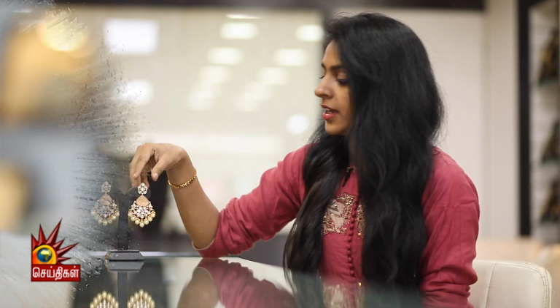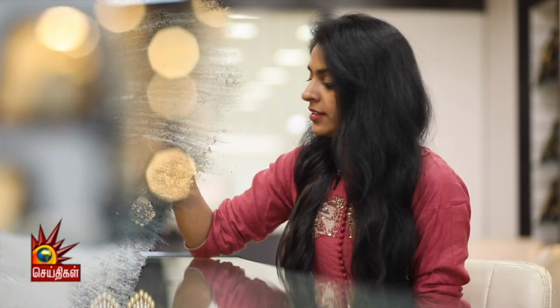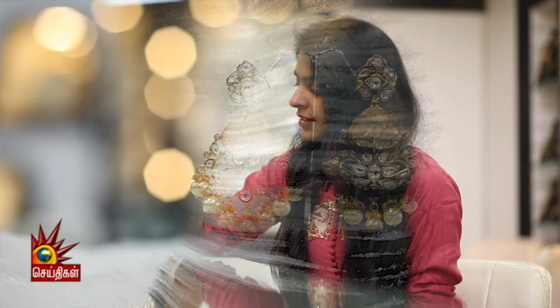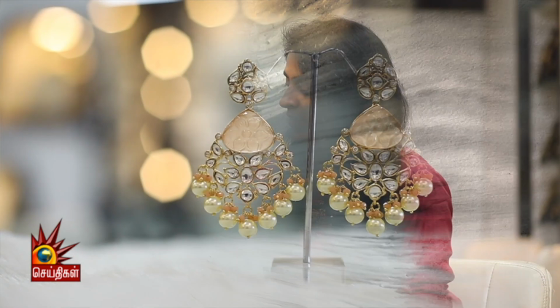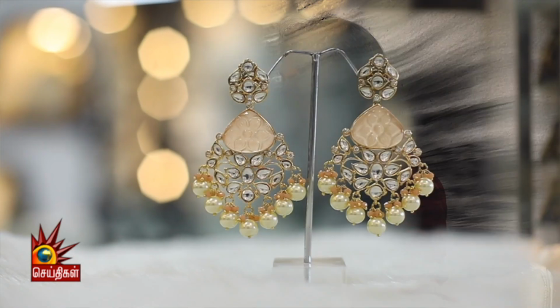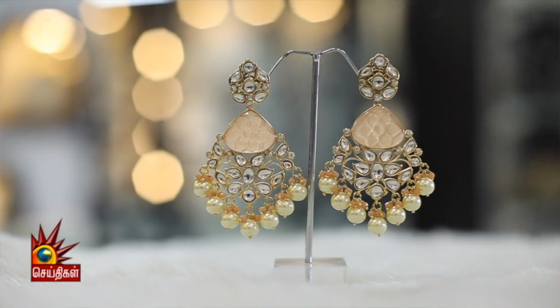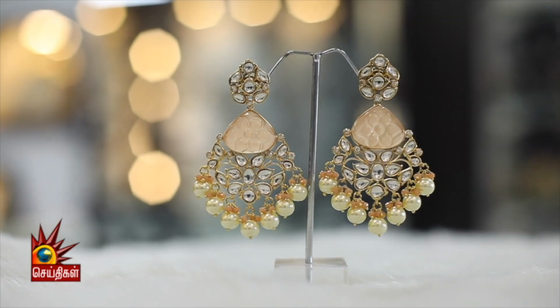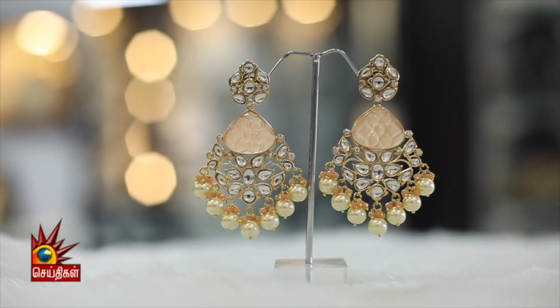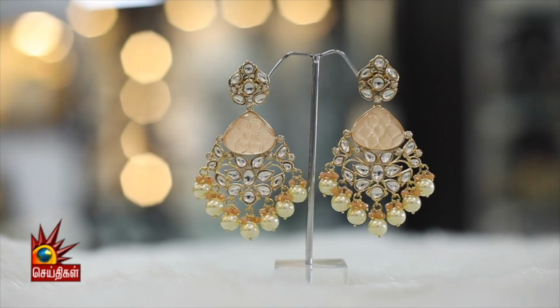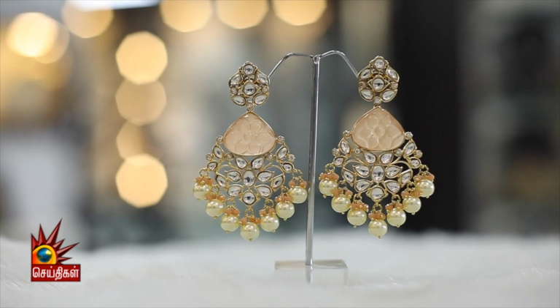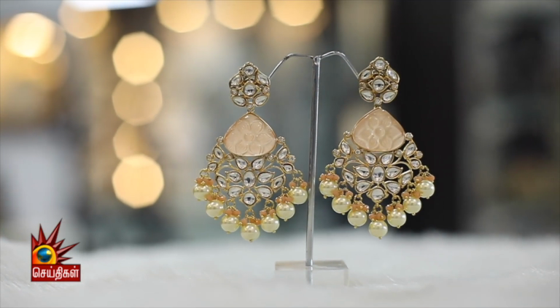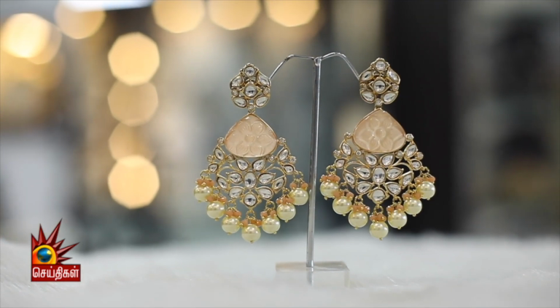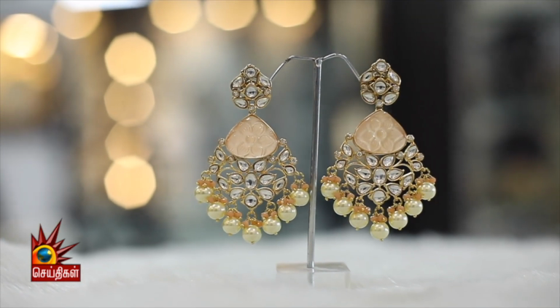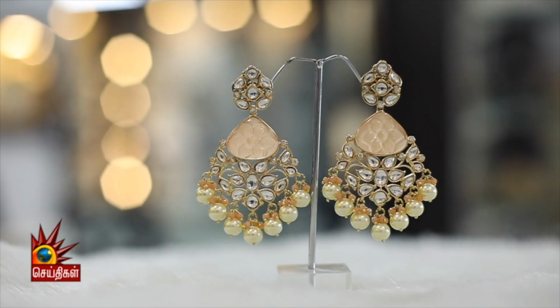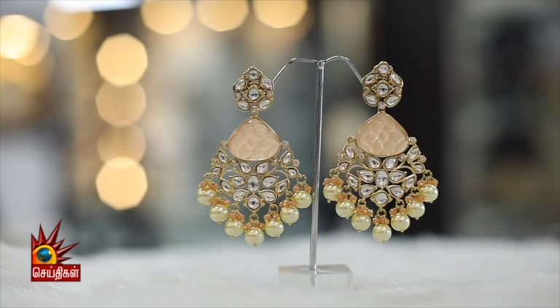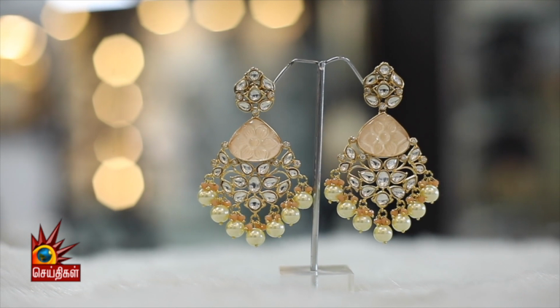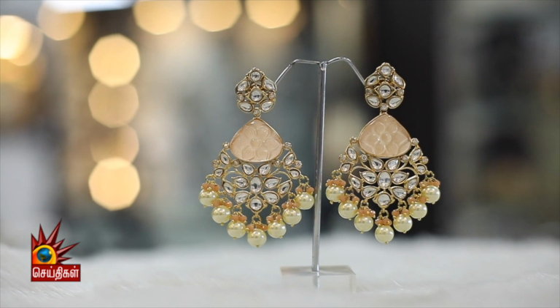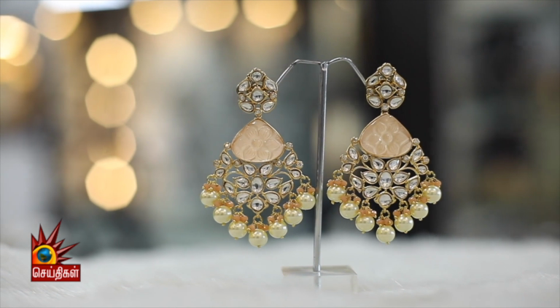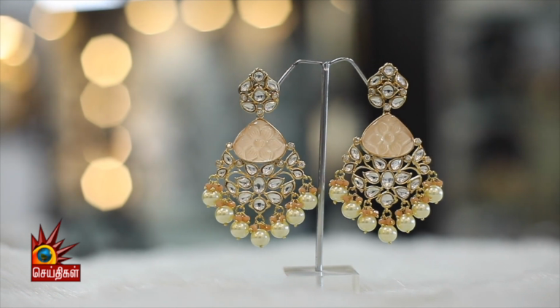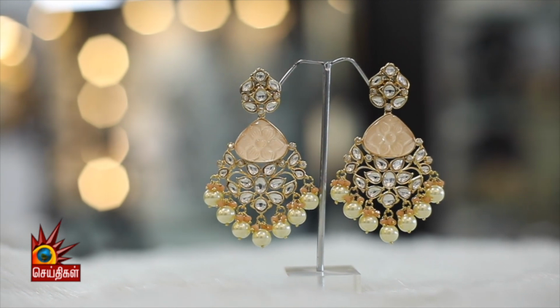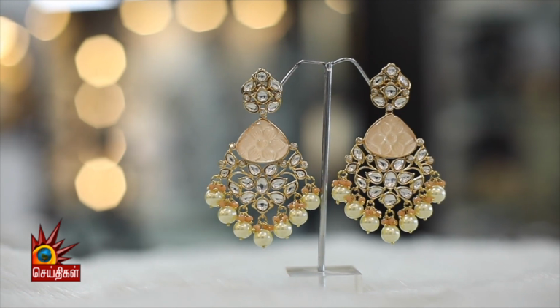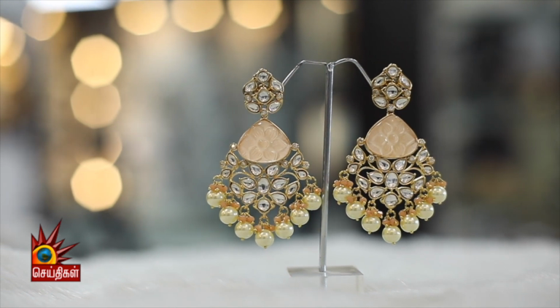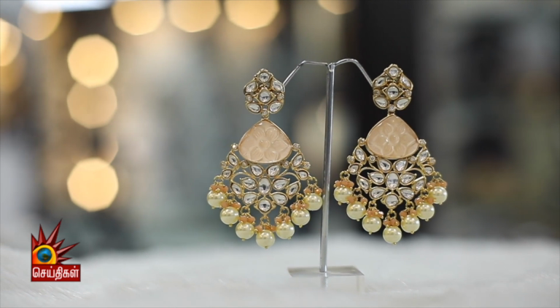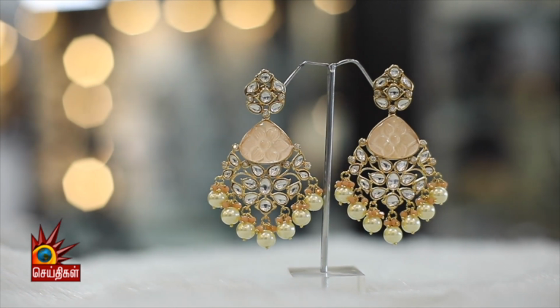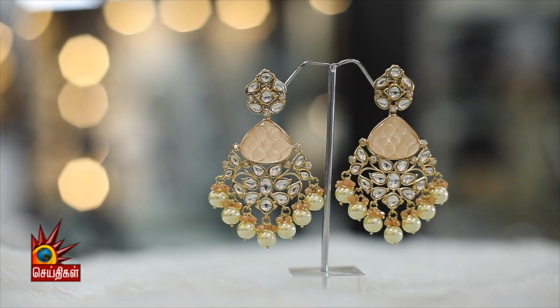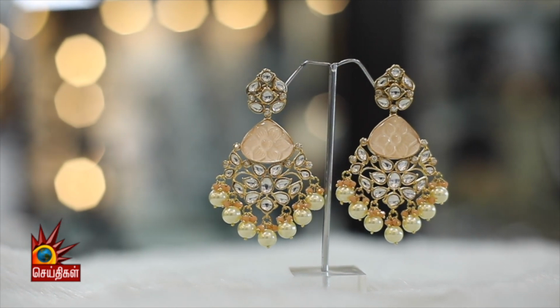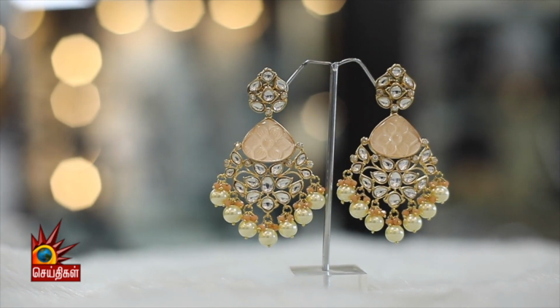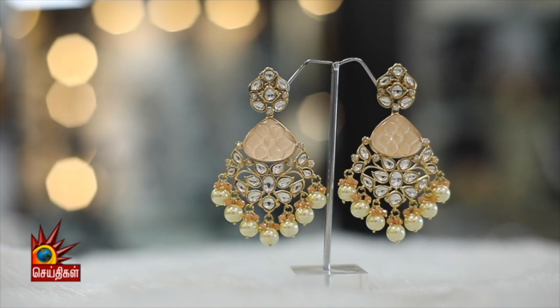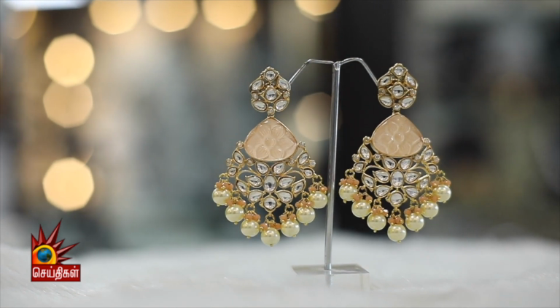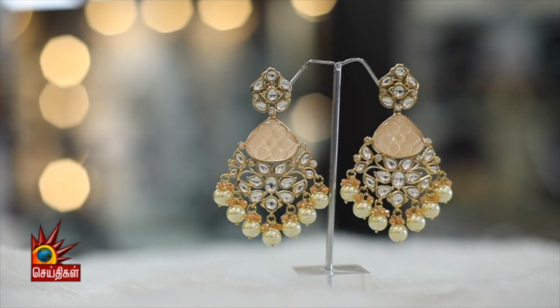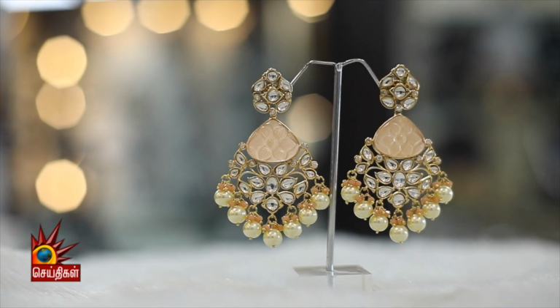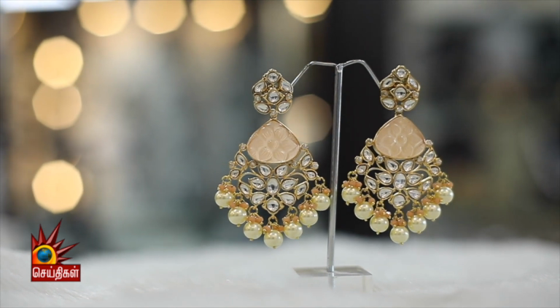You can wear these earrings with any kind of designer wear, including ethnic wear.